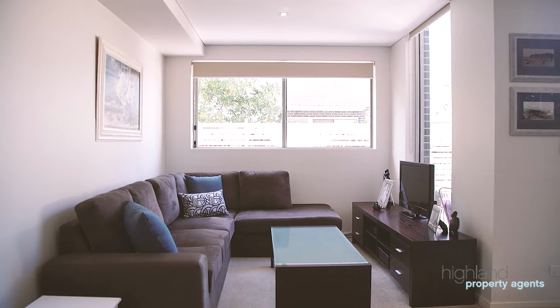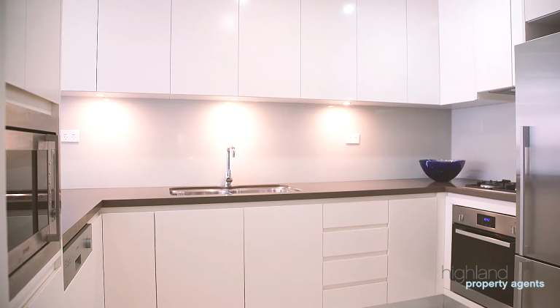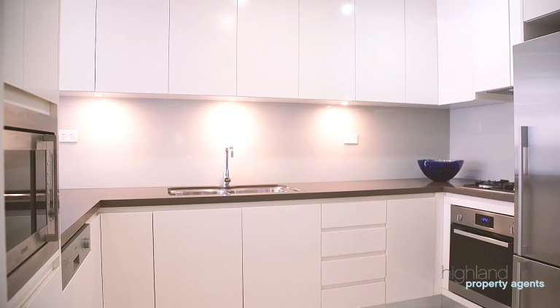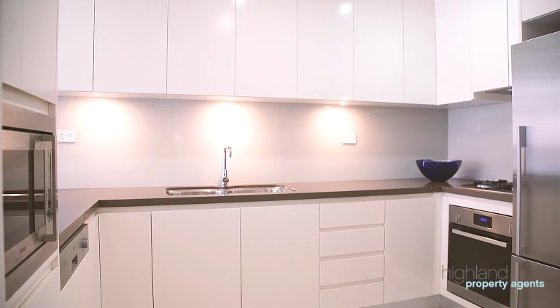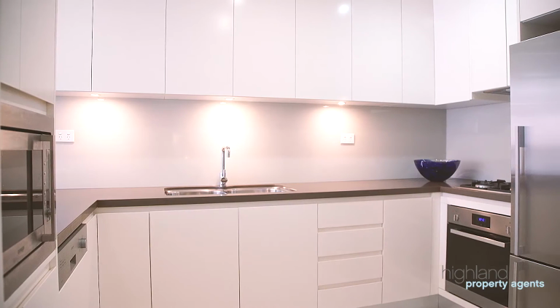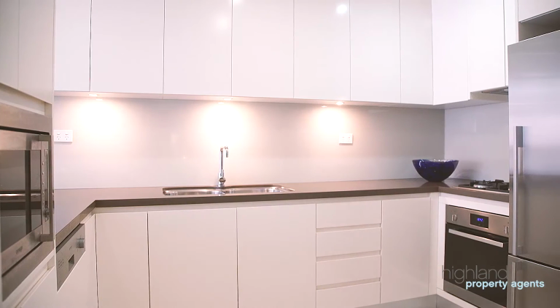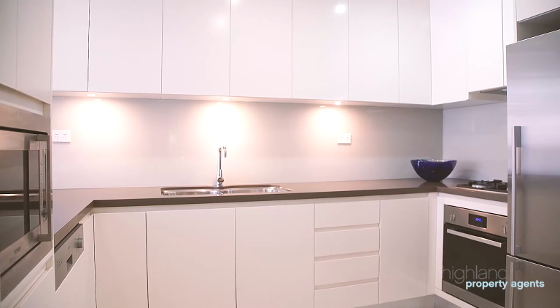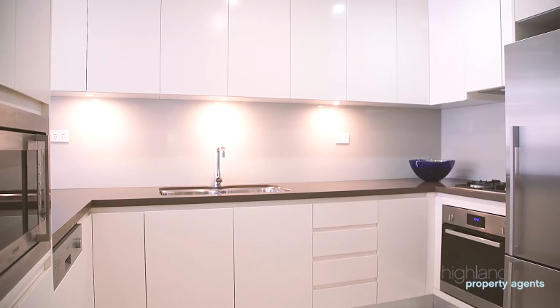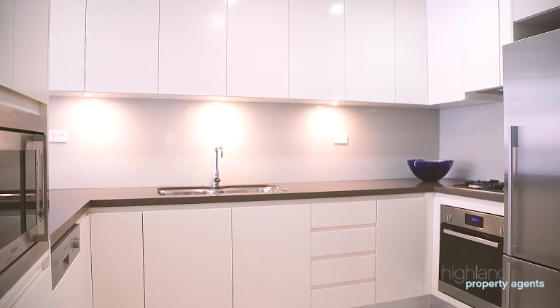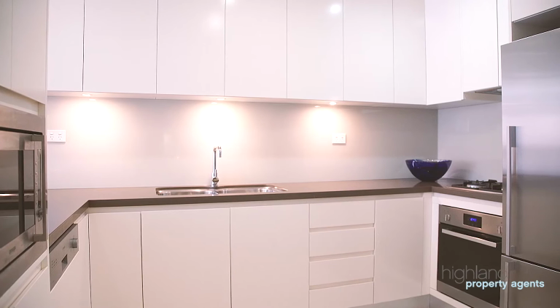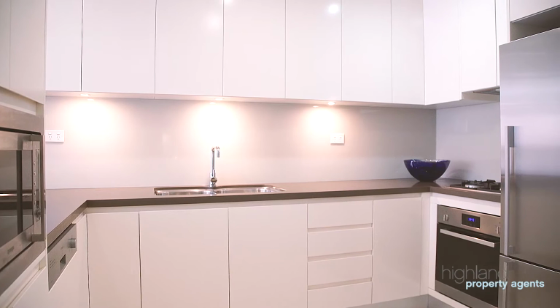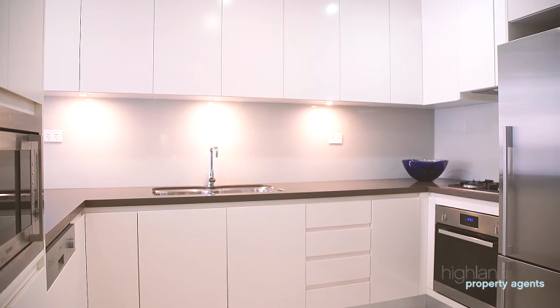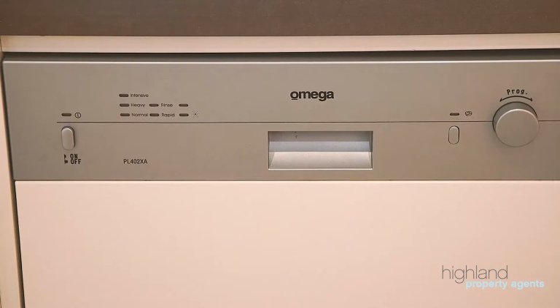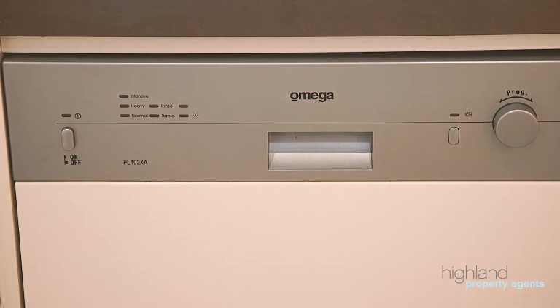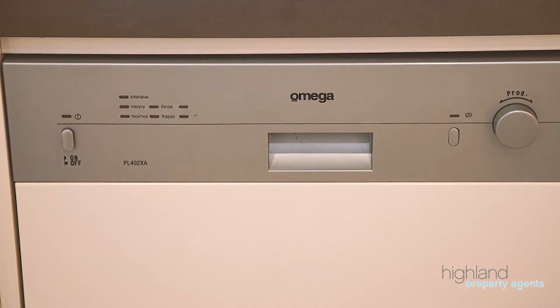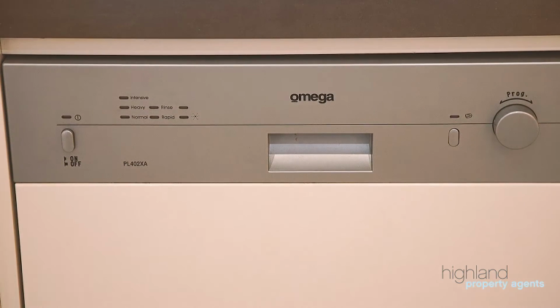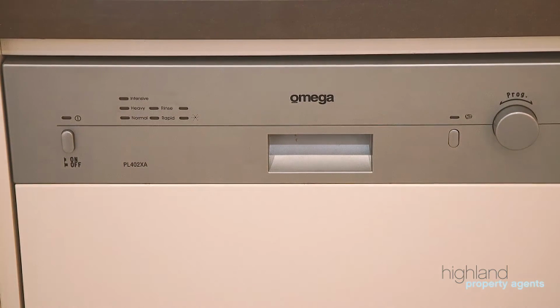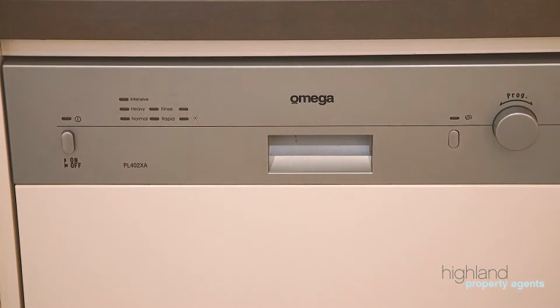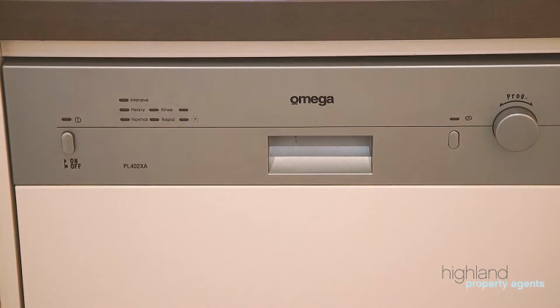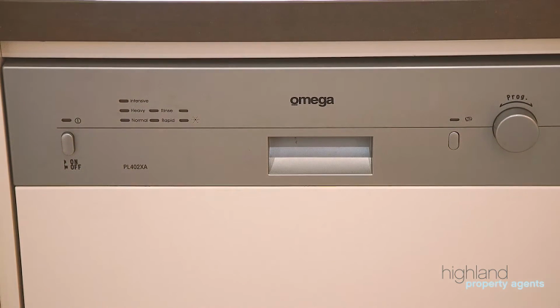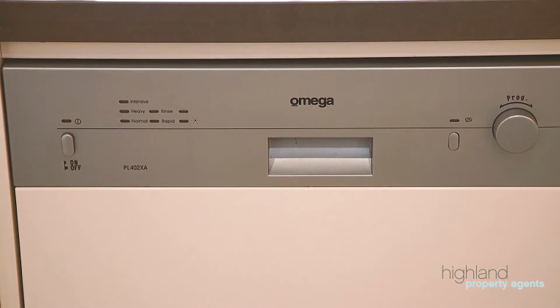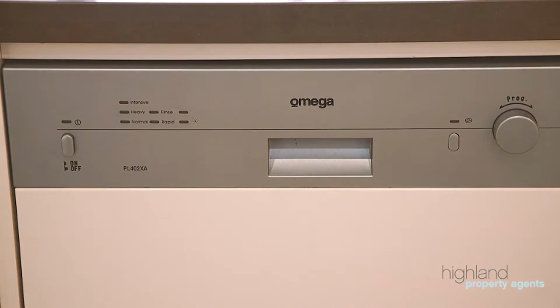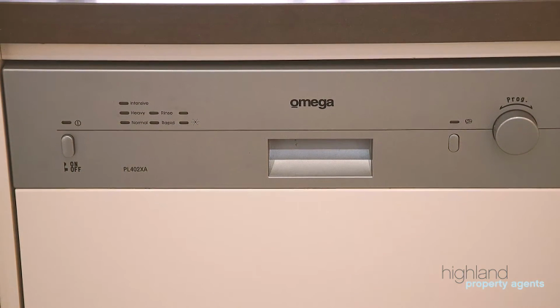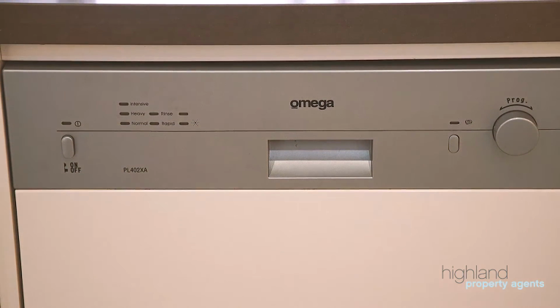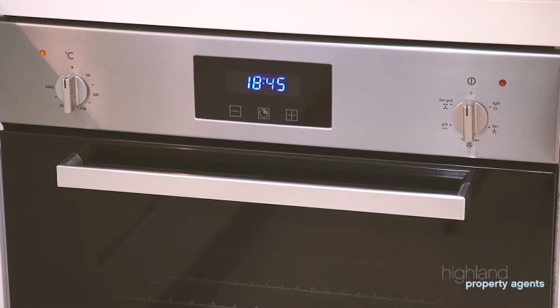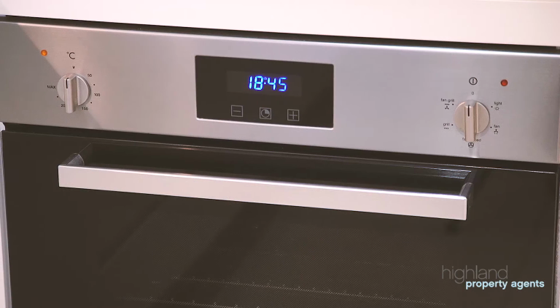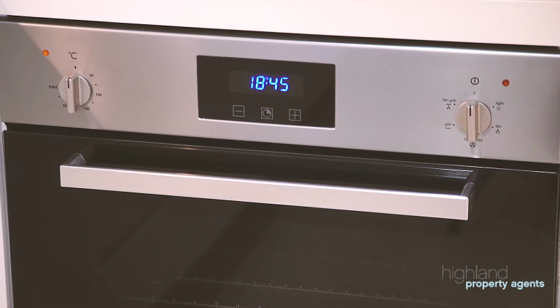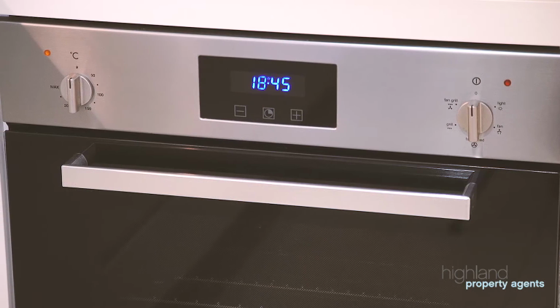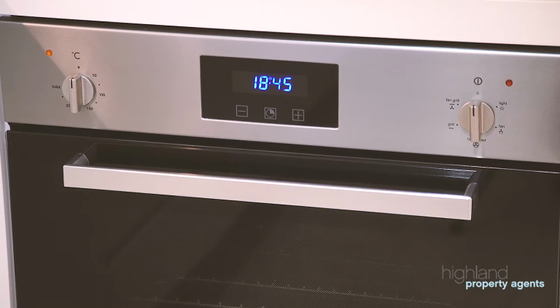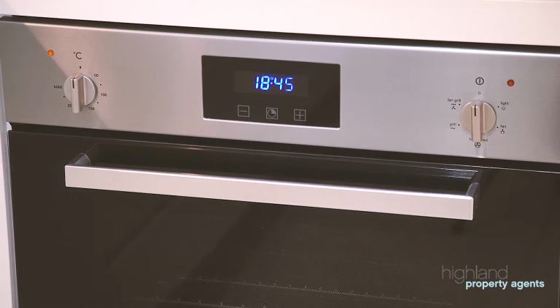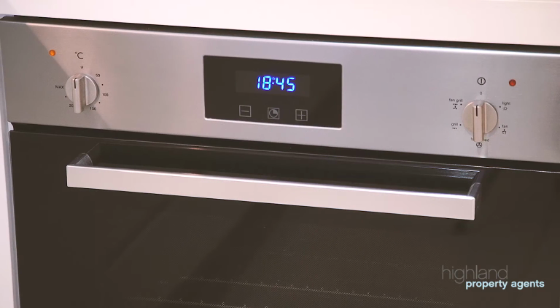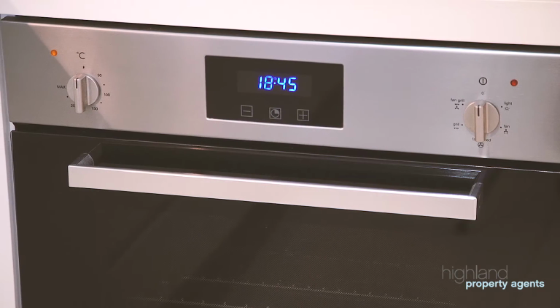The gourmet kitchen is complete with stainless steel appliances and stone benchtops, and flows to the living and dining areas.